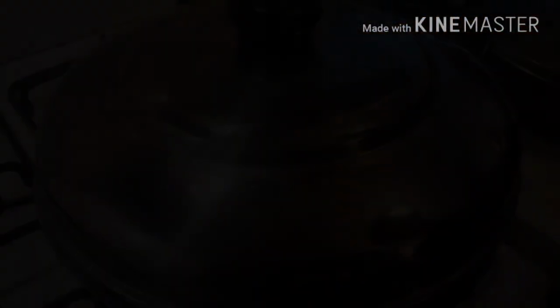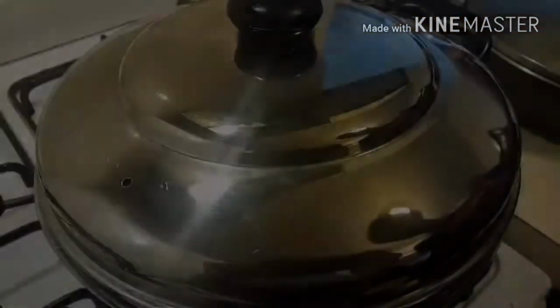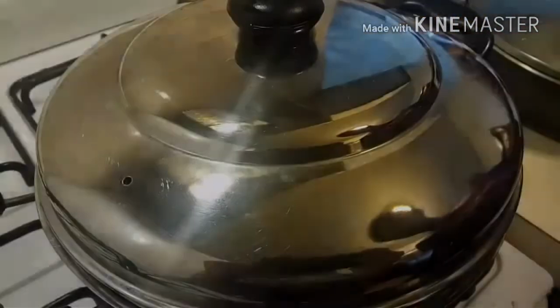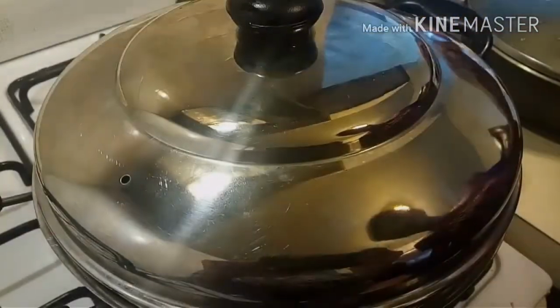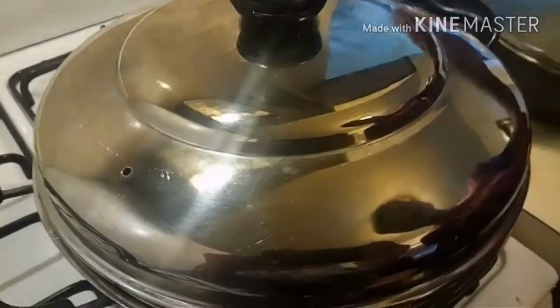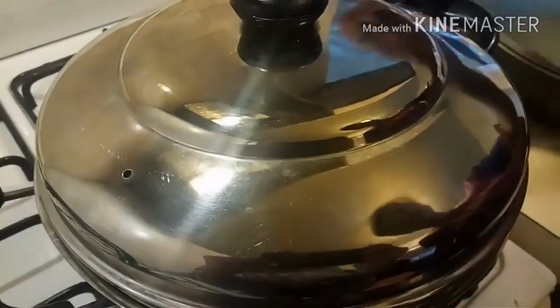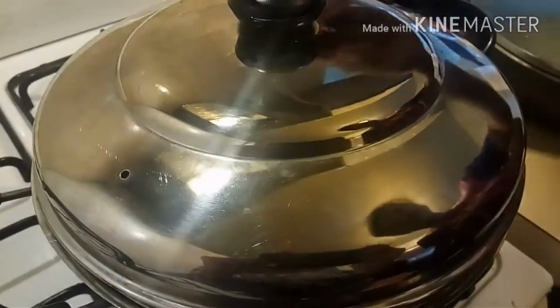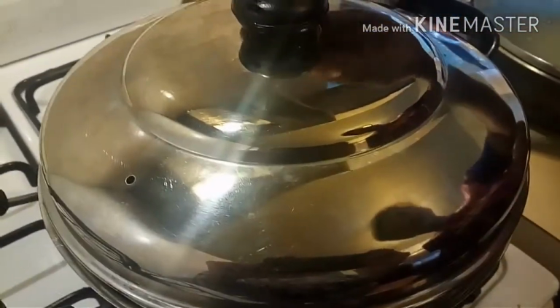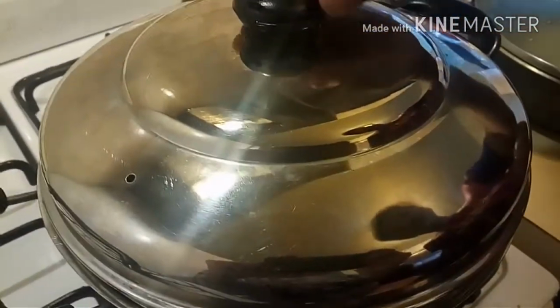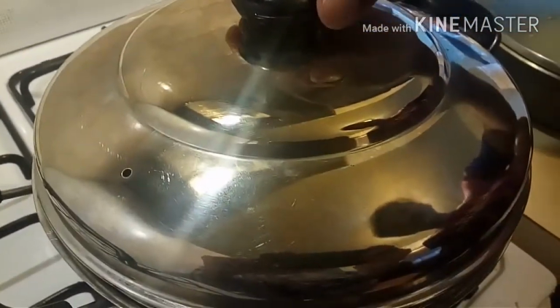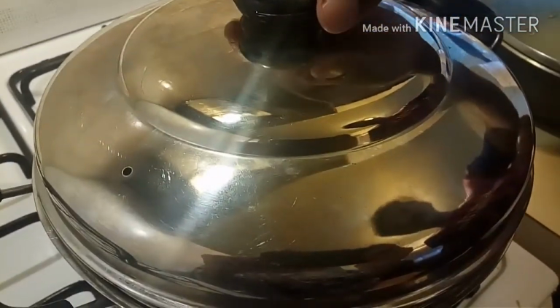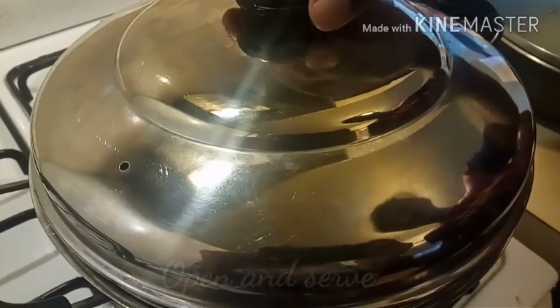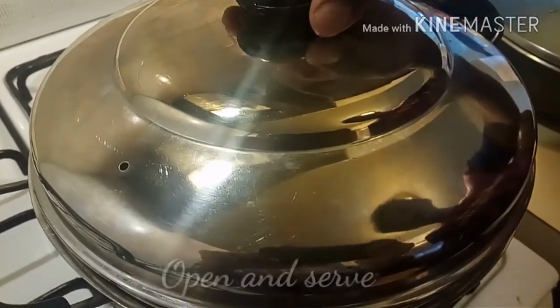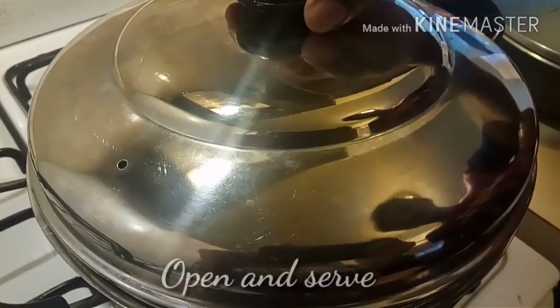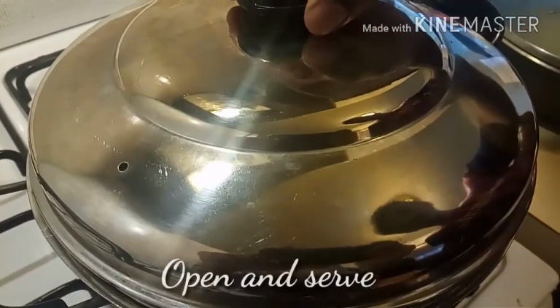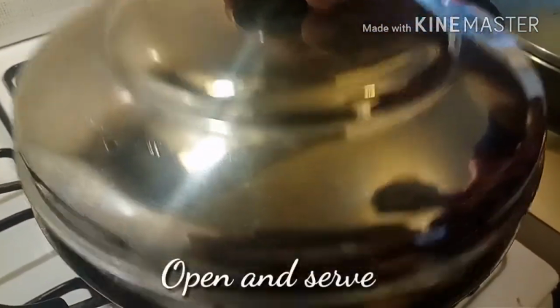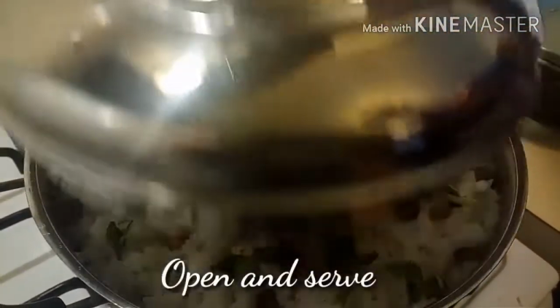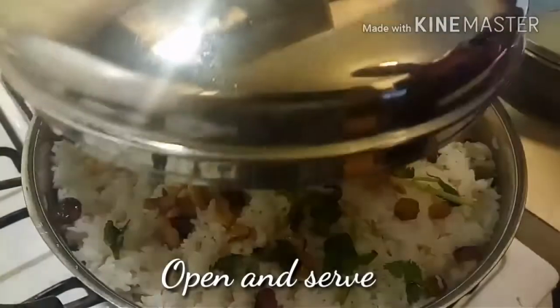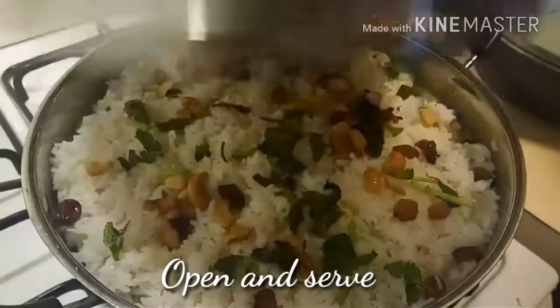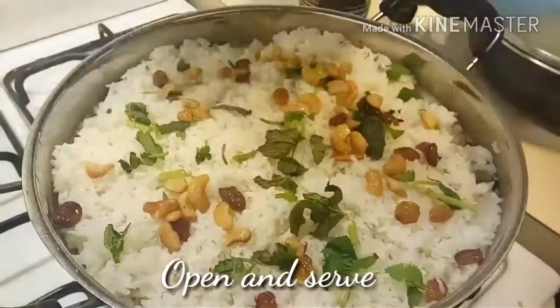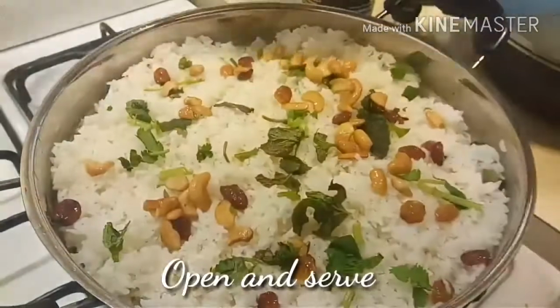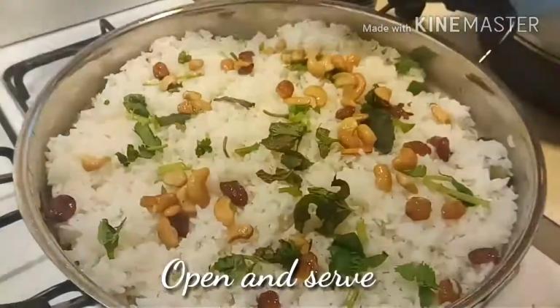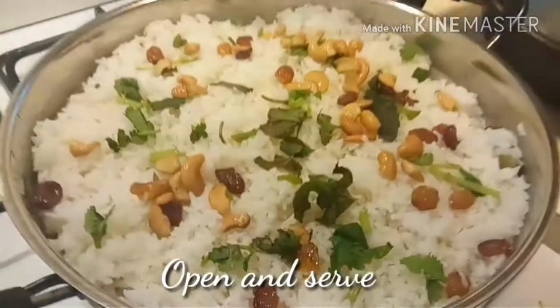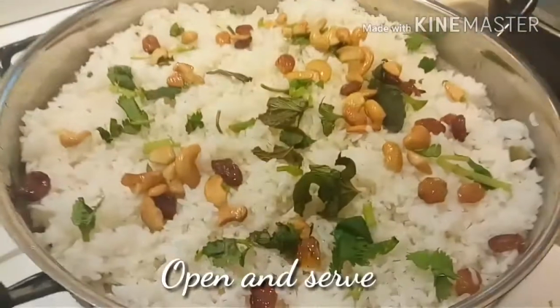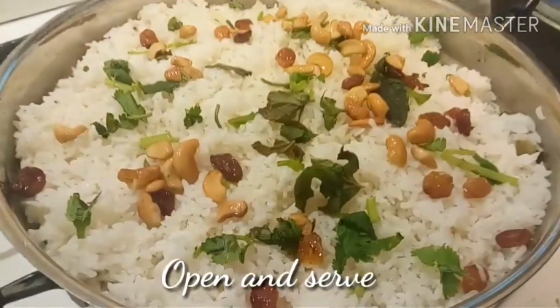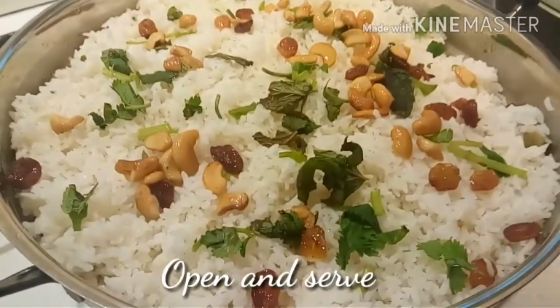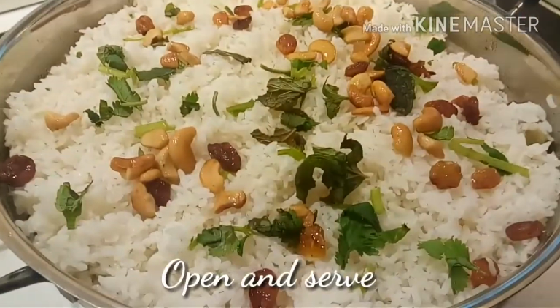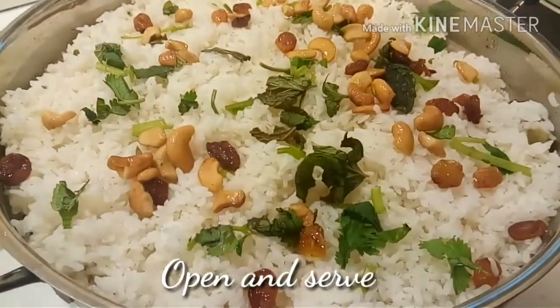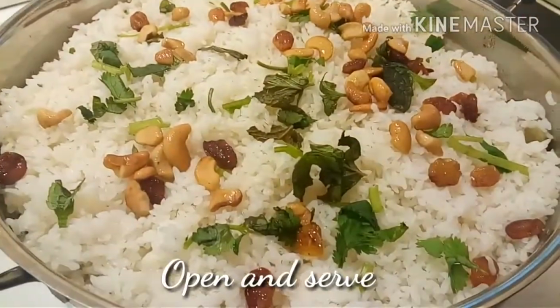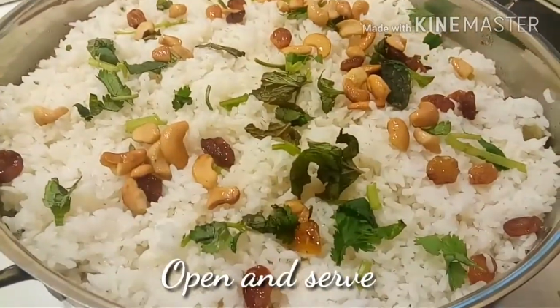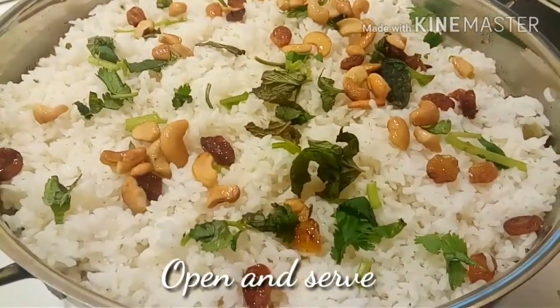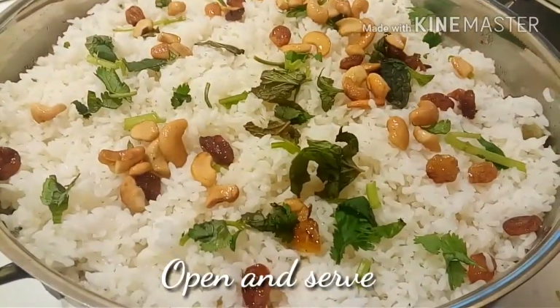The much-awaited biryani is now ready to serve with heartwarming flavors of Kozhikode.